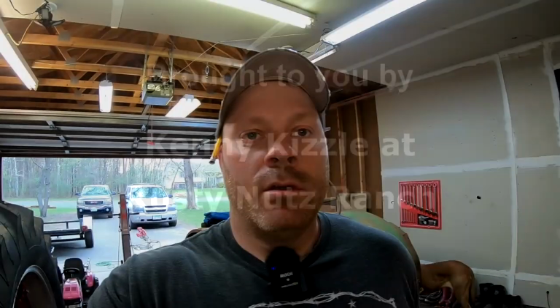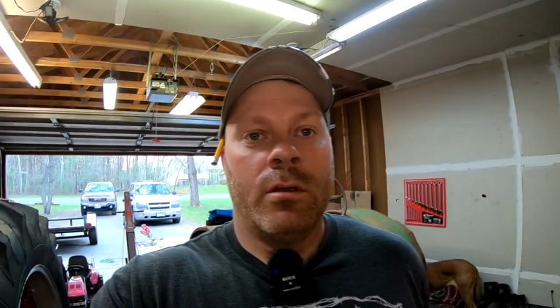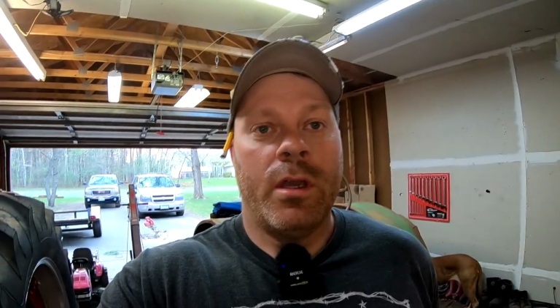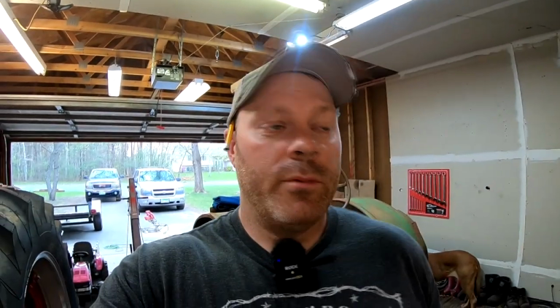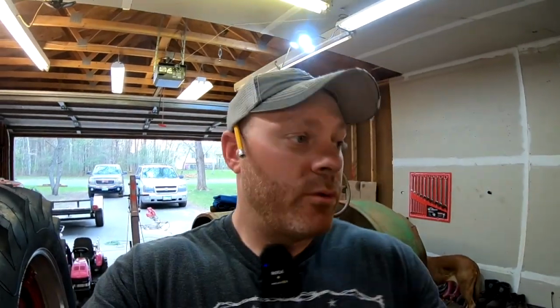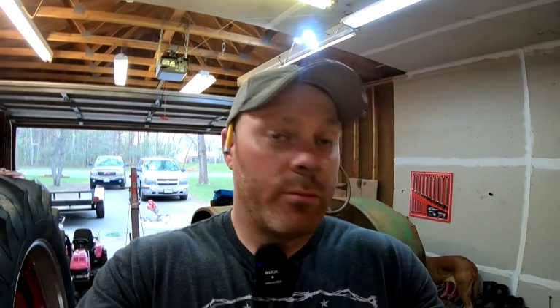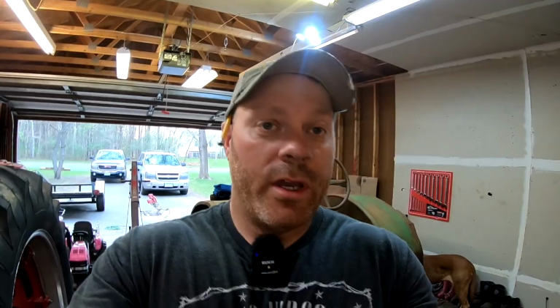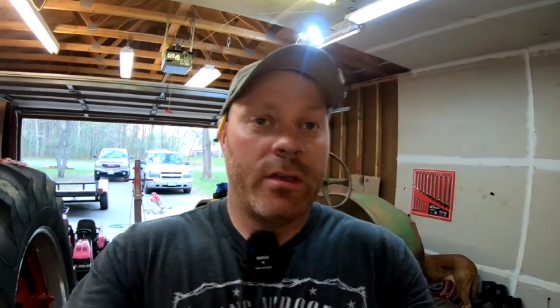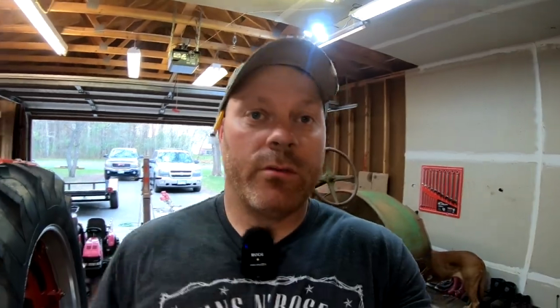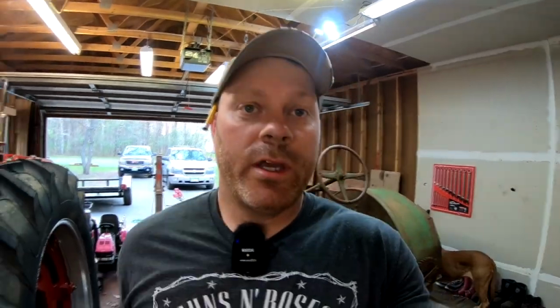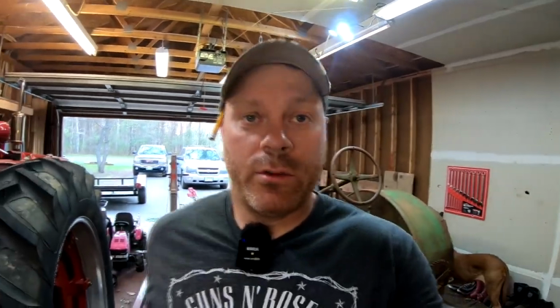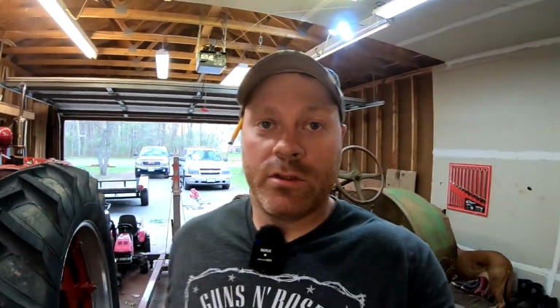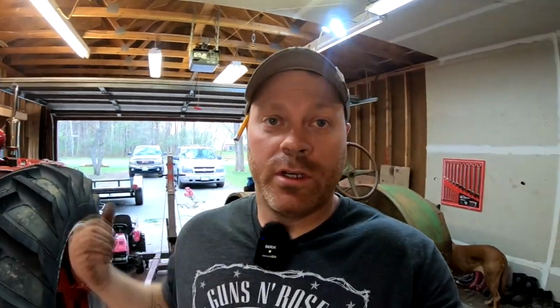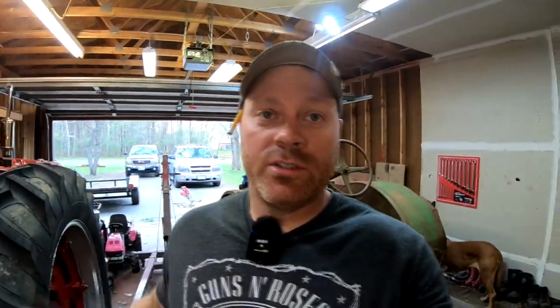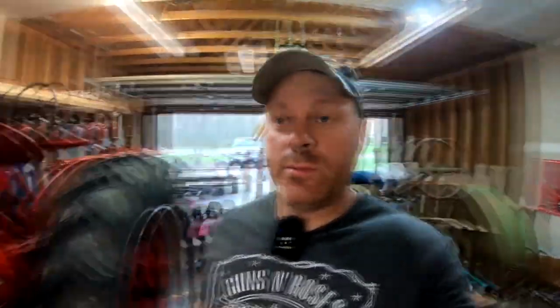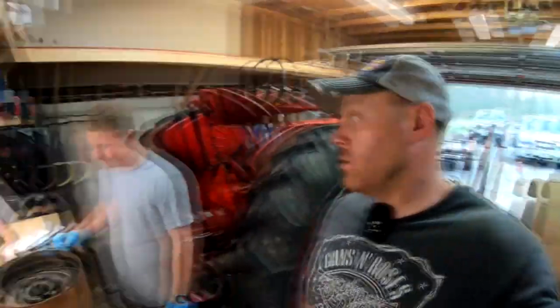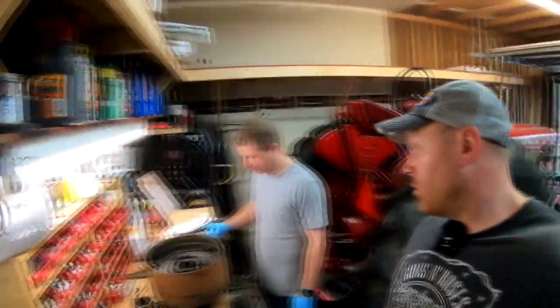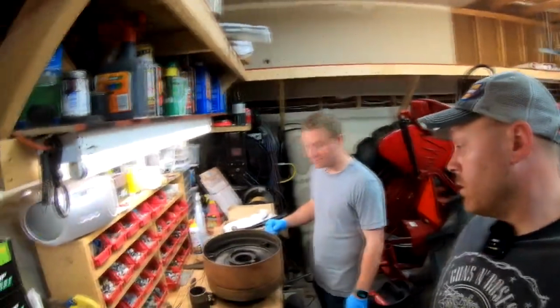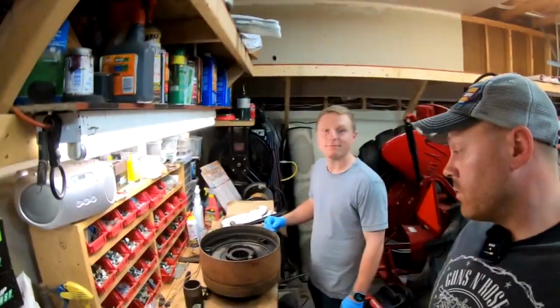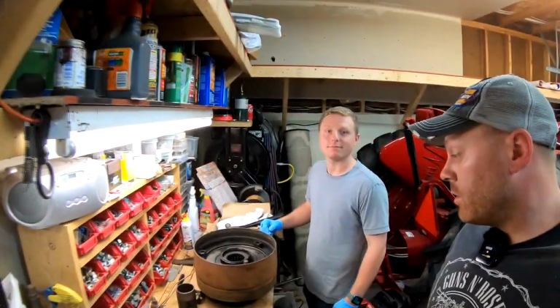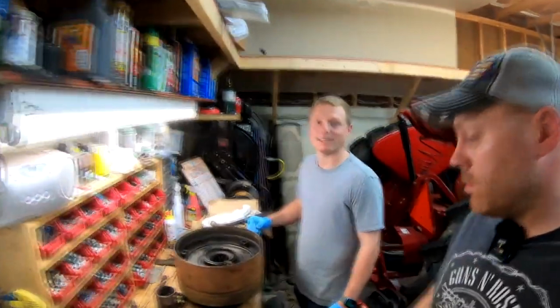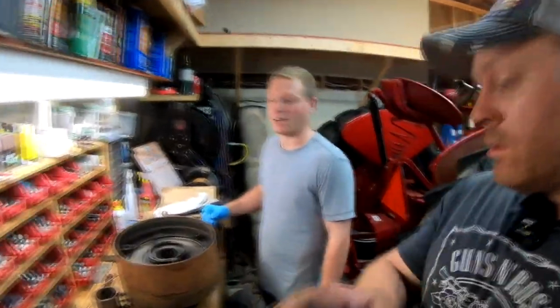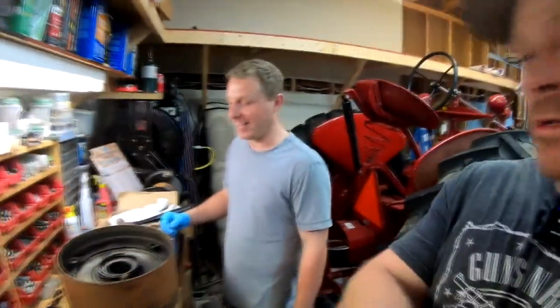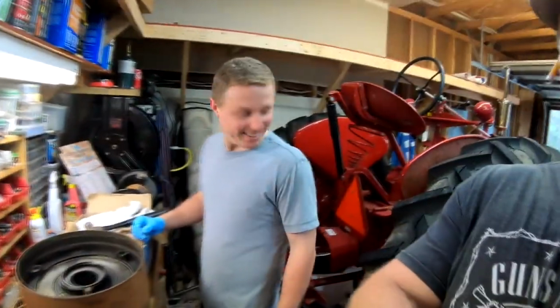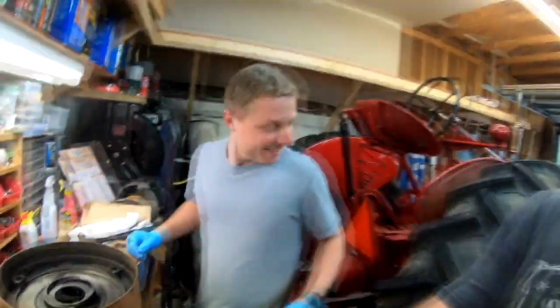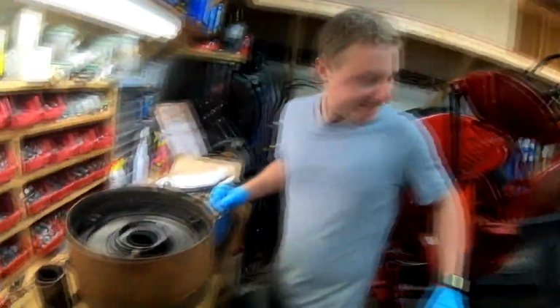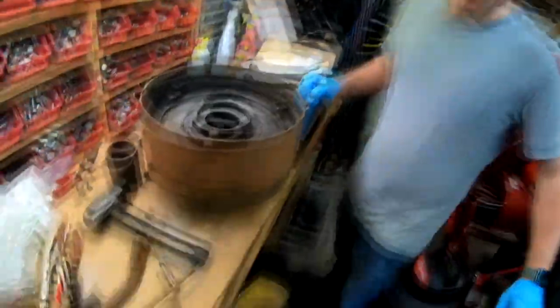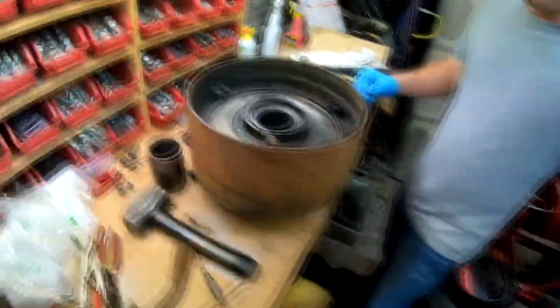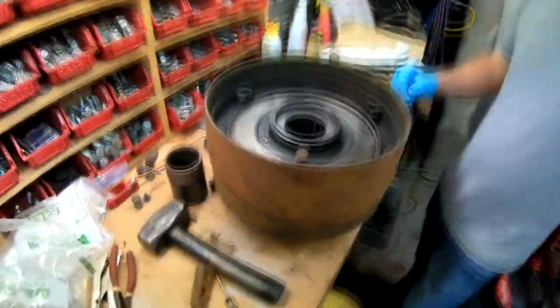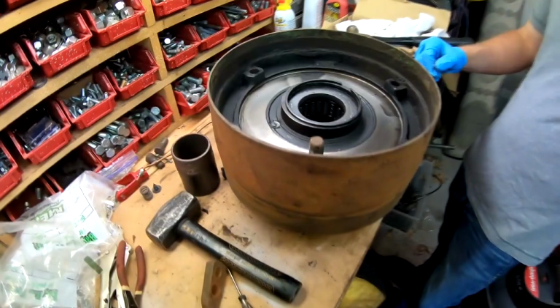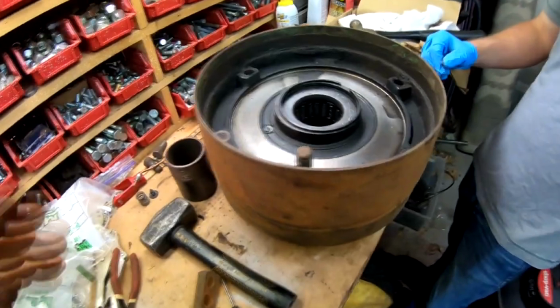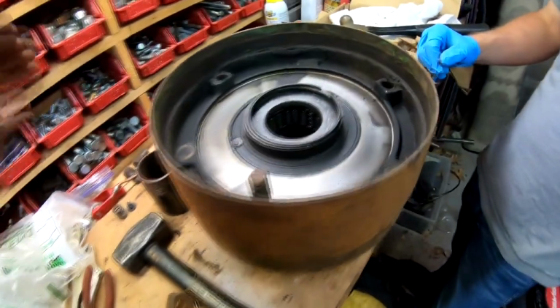Hey everybody, welcome back. We're back here with the 29 GP and Tony over here. We're pulling apart the clutch assembly.